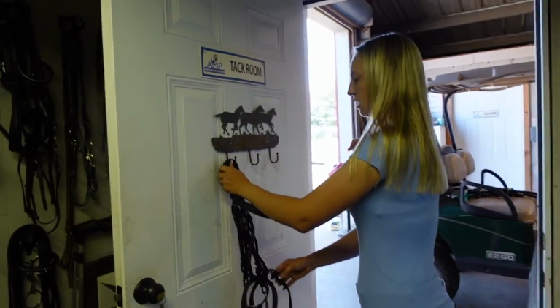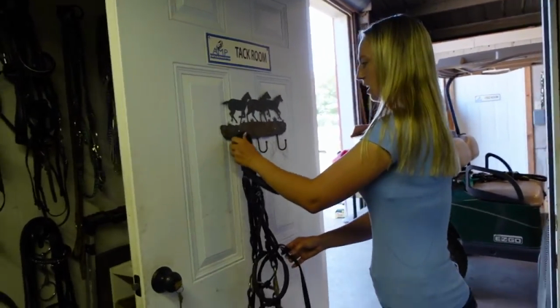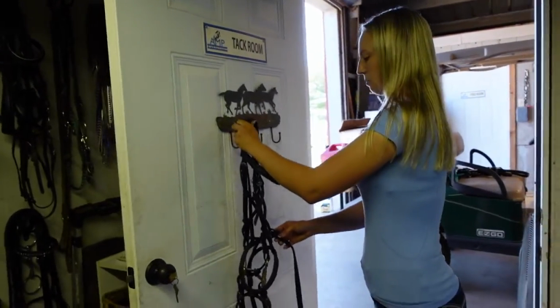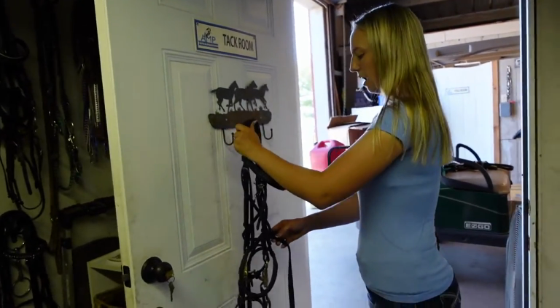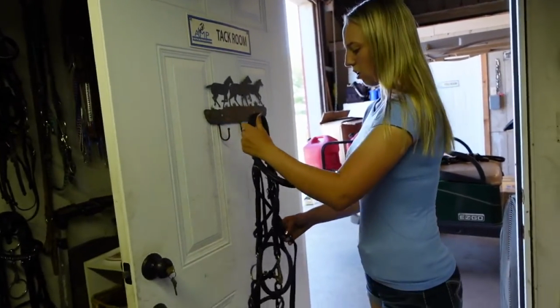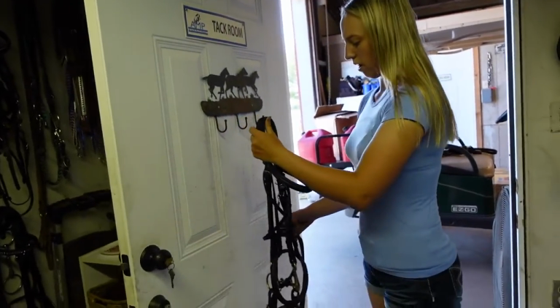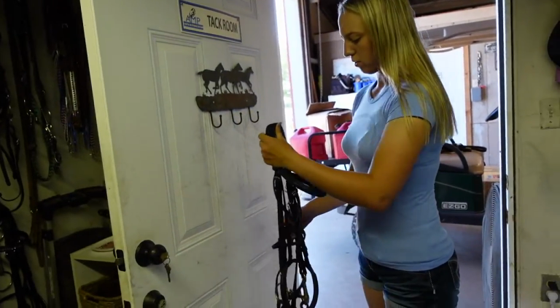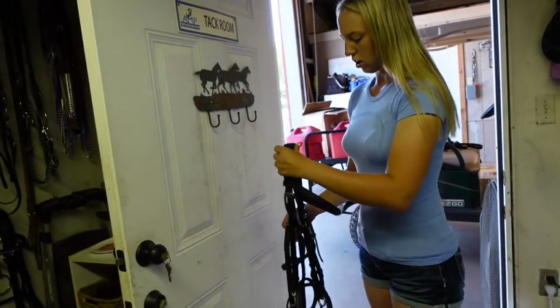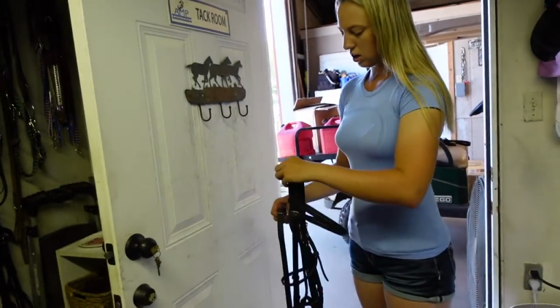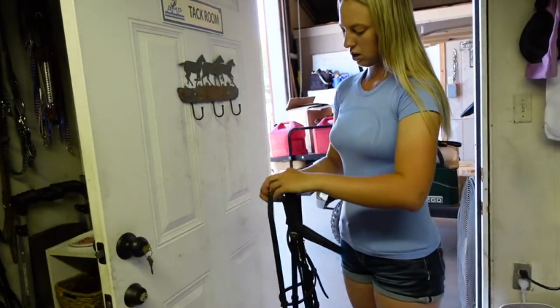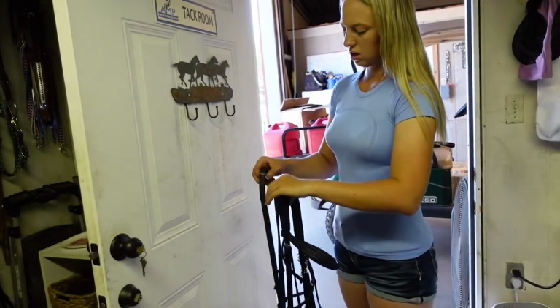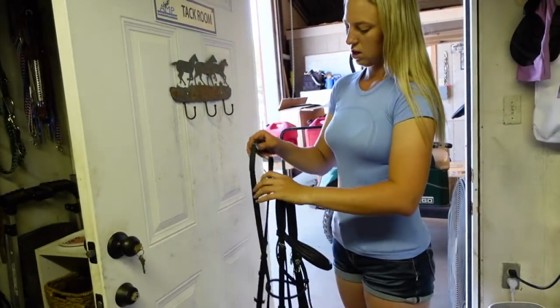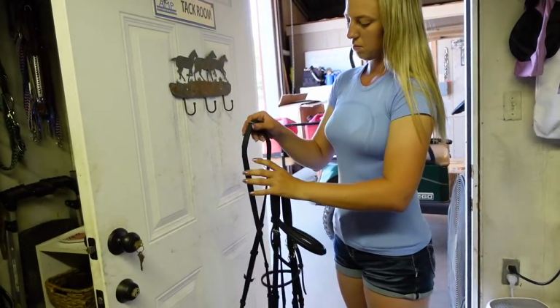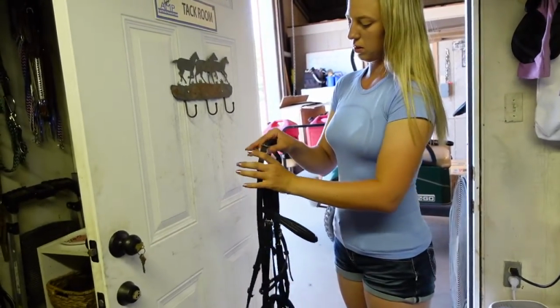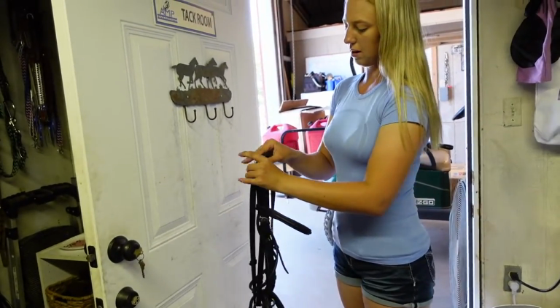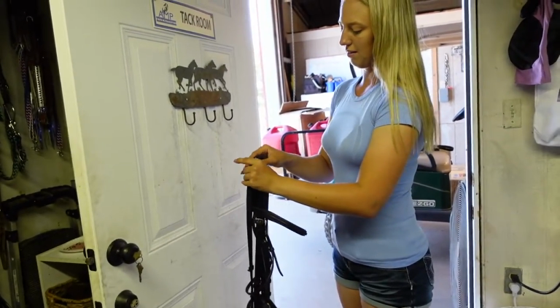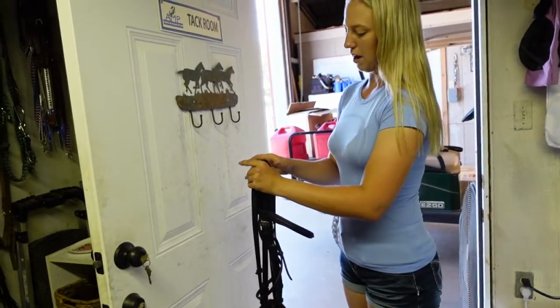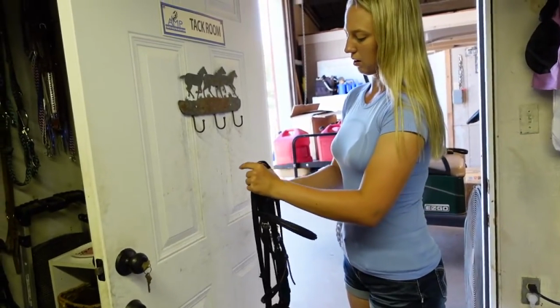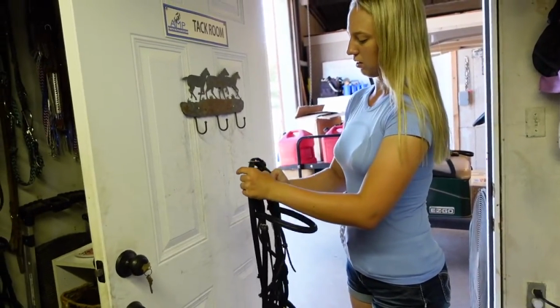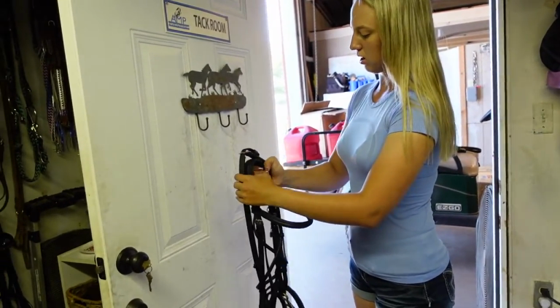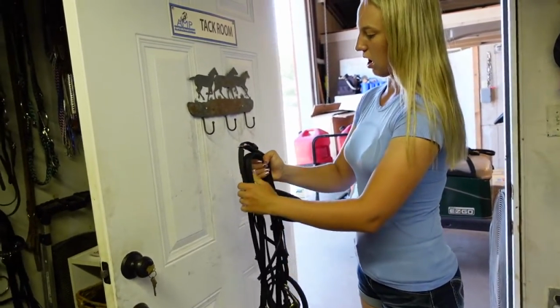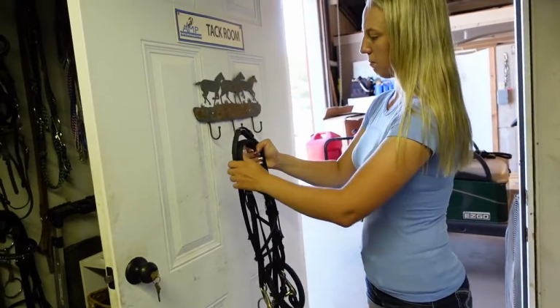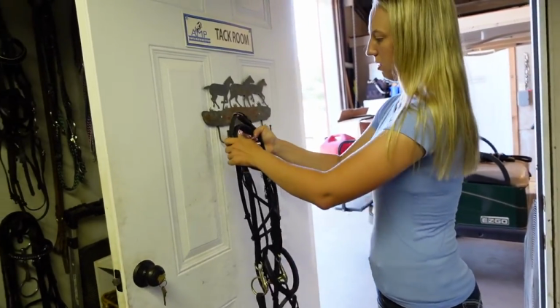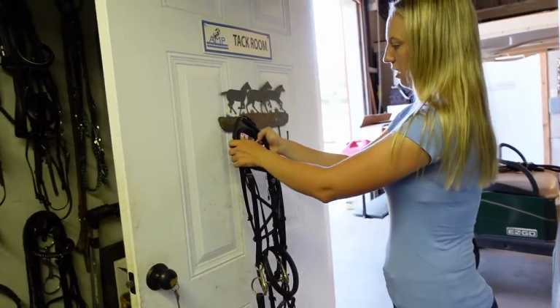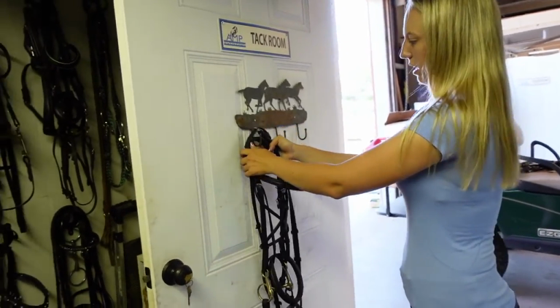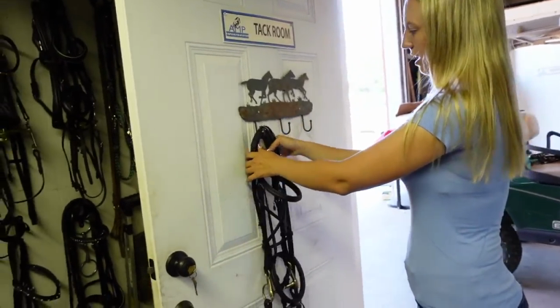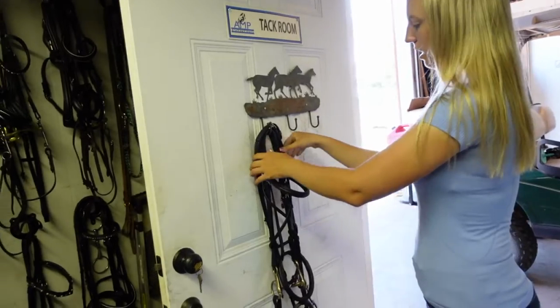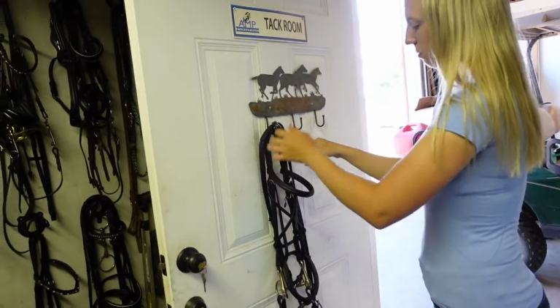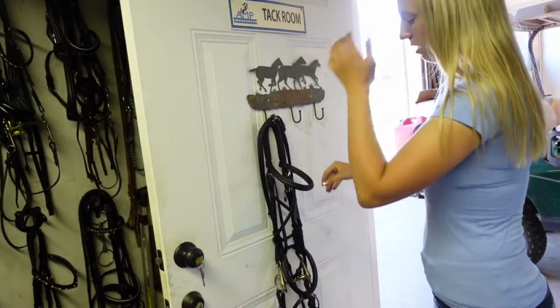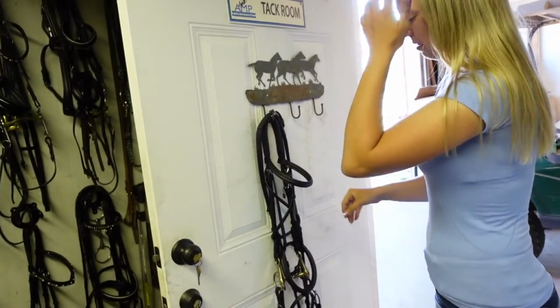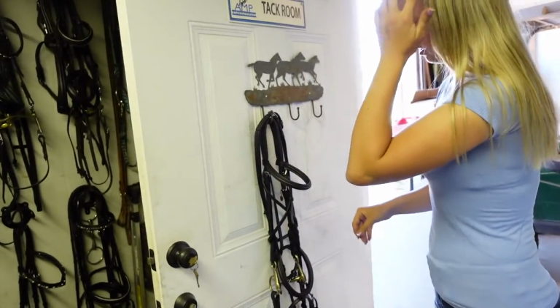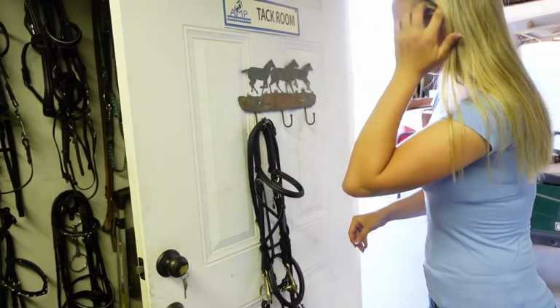Now you're going to take the bridle off the hook, put the reins back on the top, and hang your bridle back up.